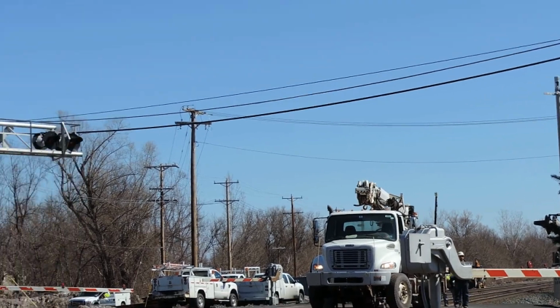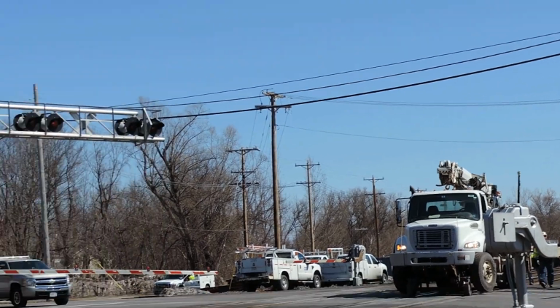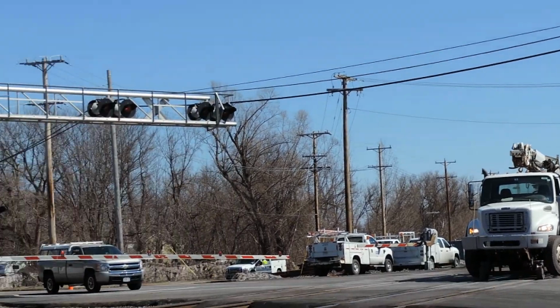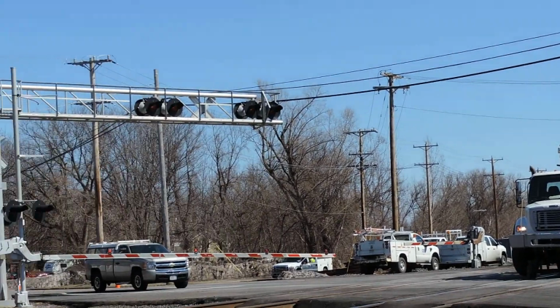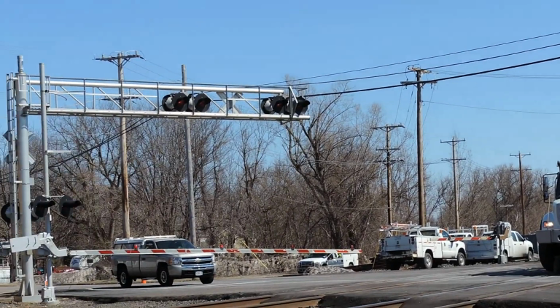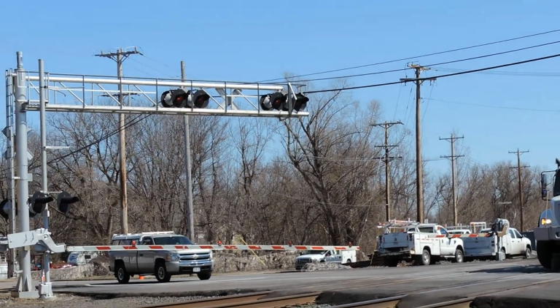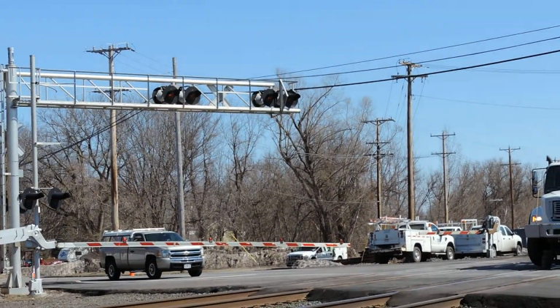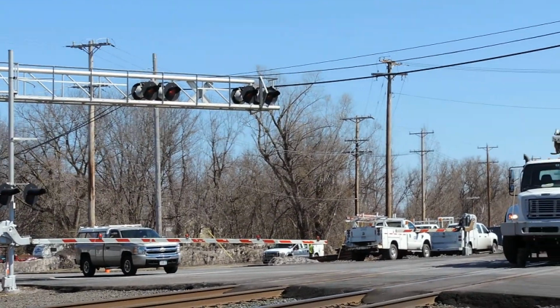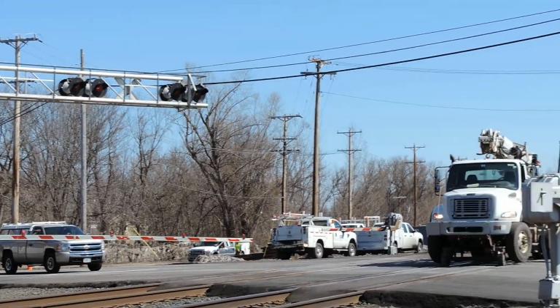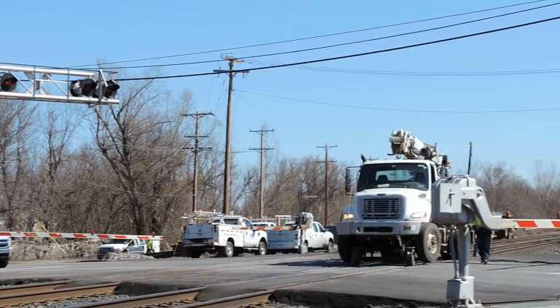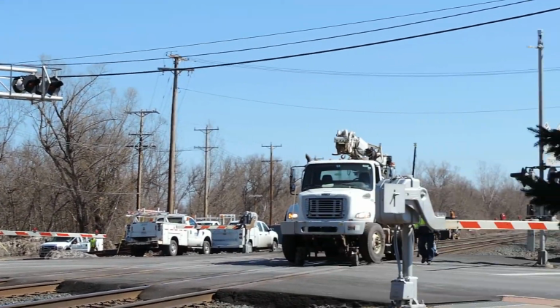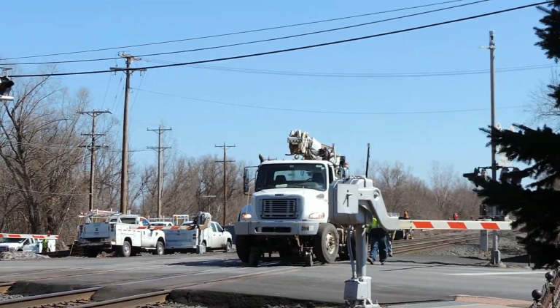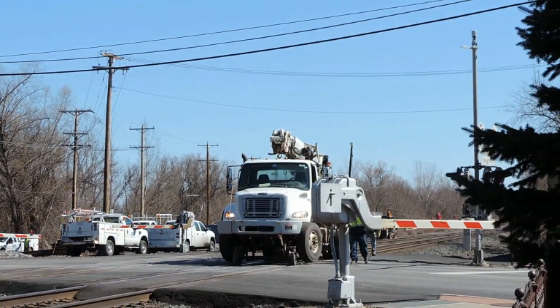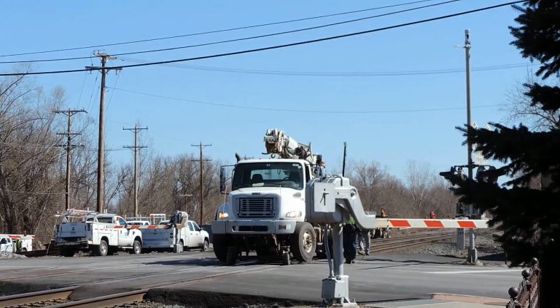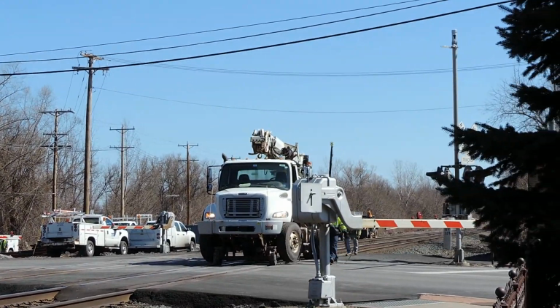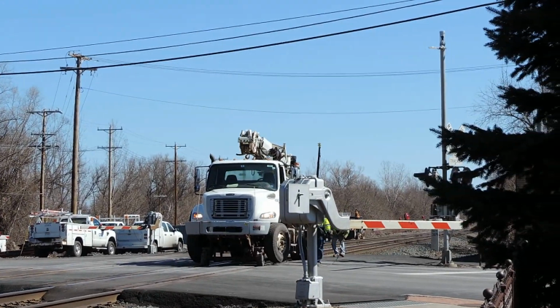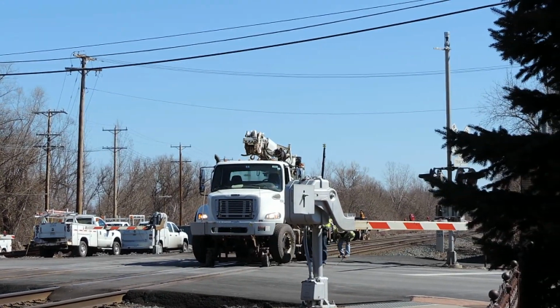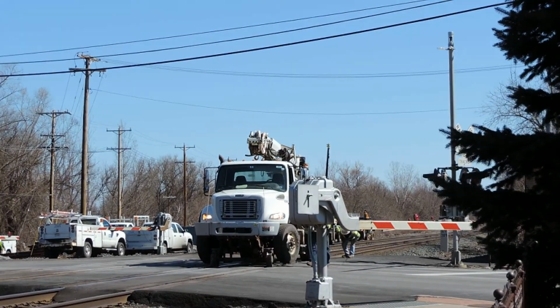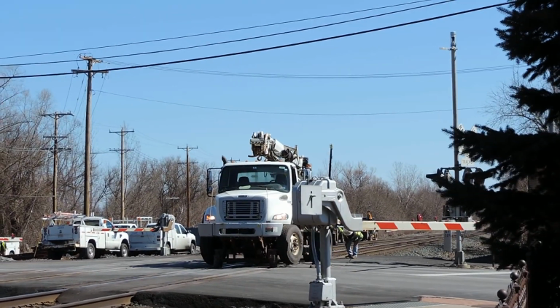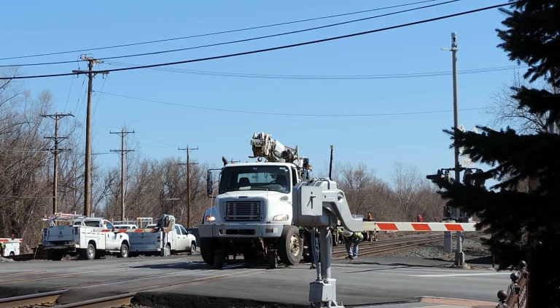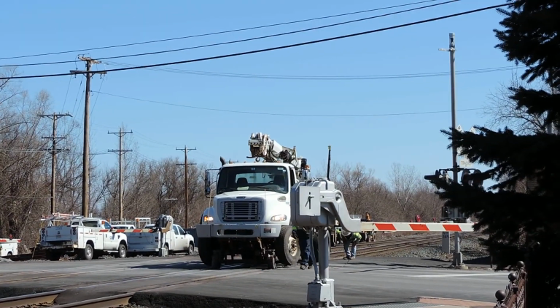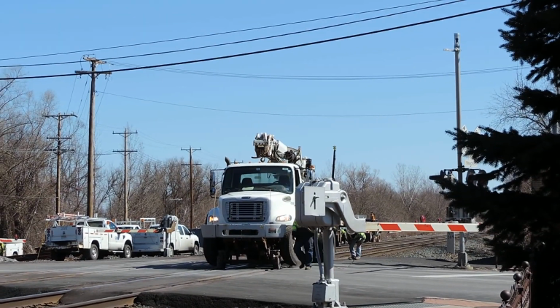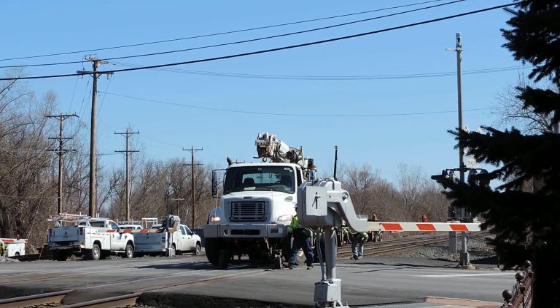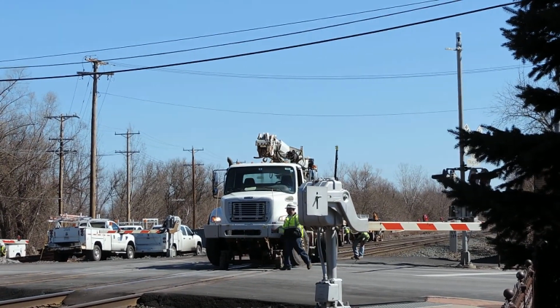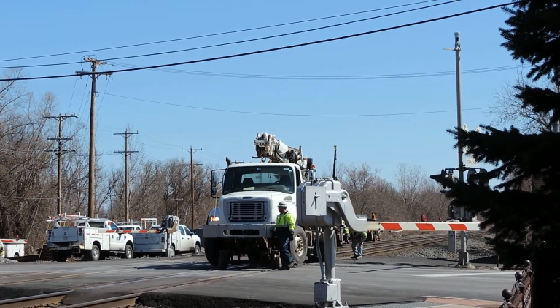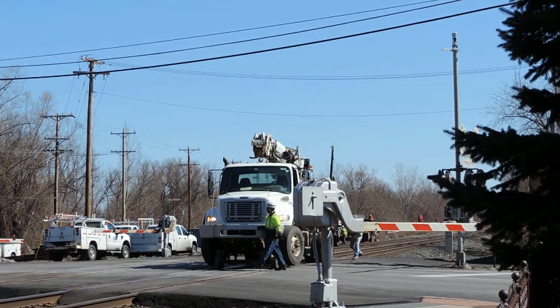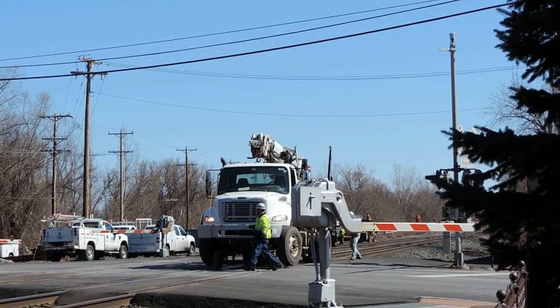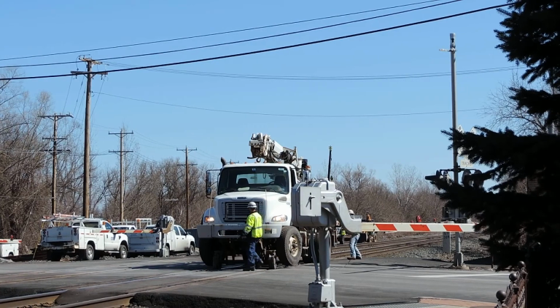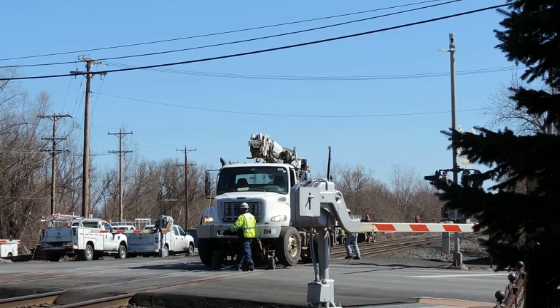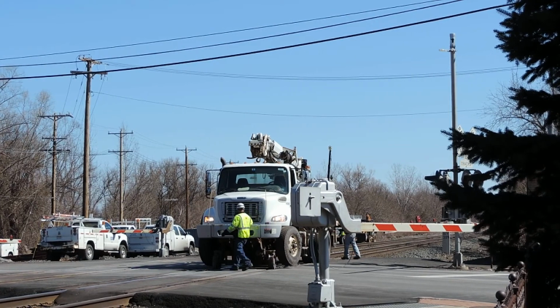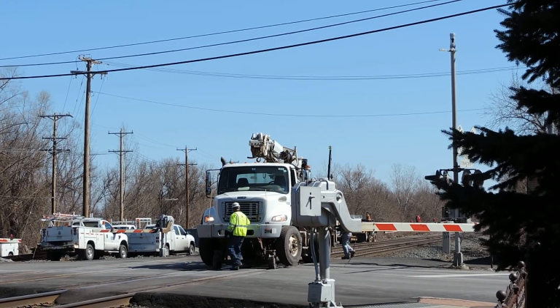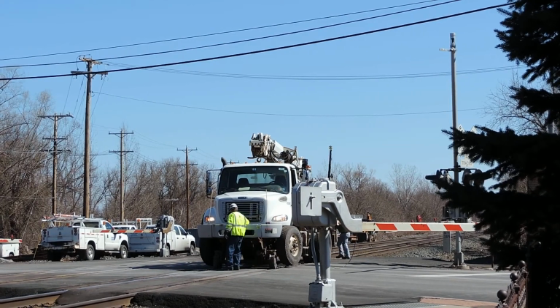One car turned around and left. There it is. Thank you!